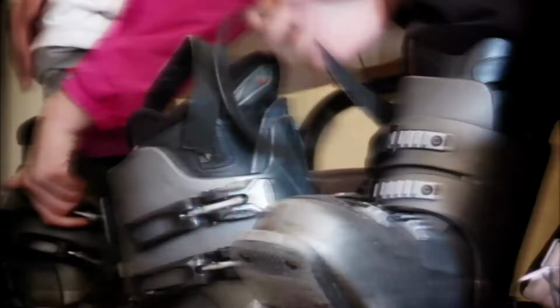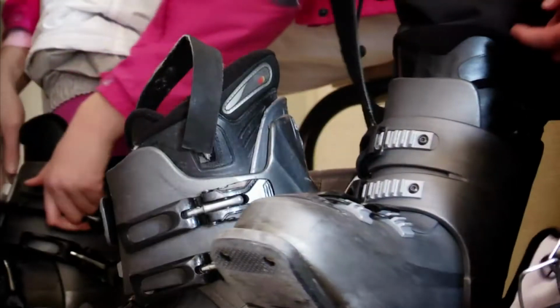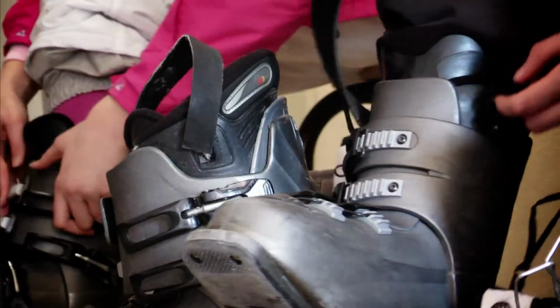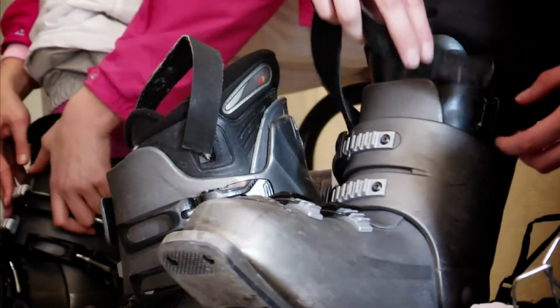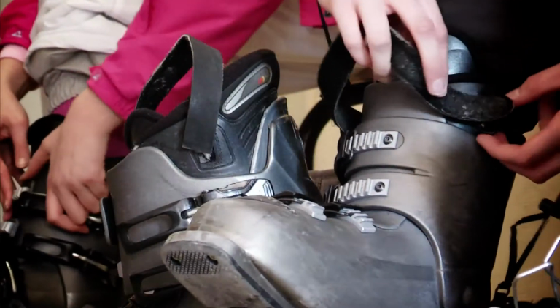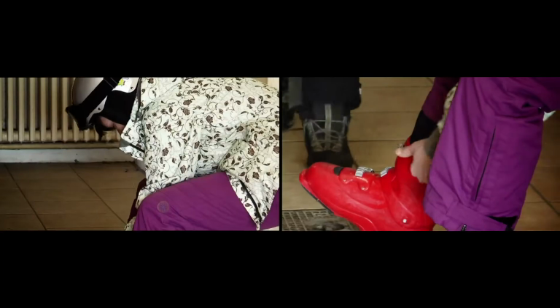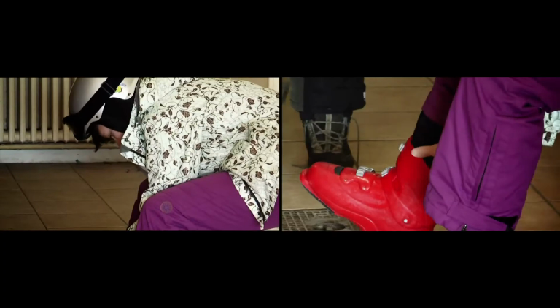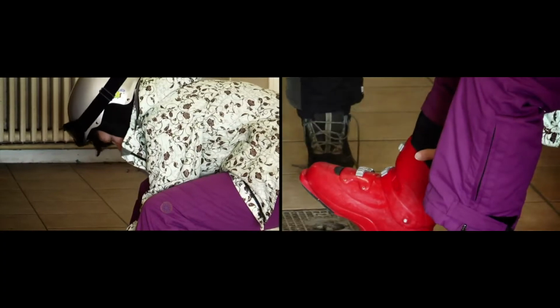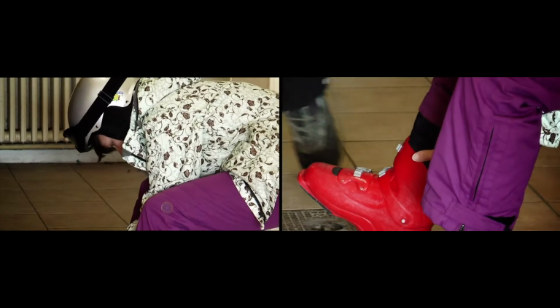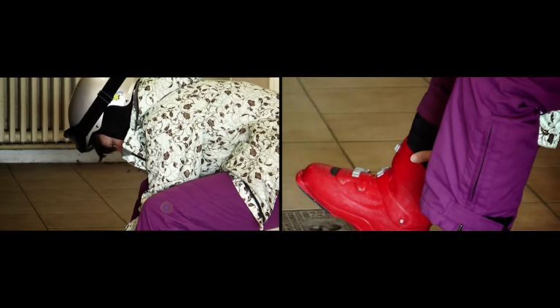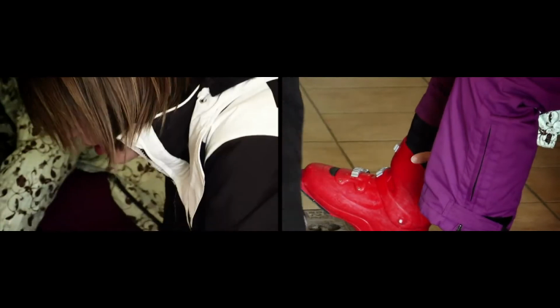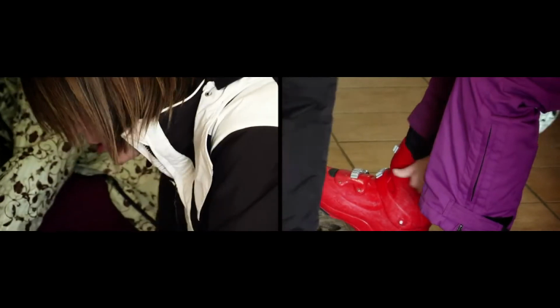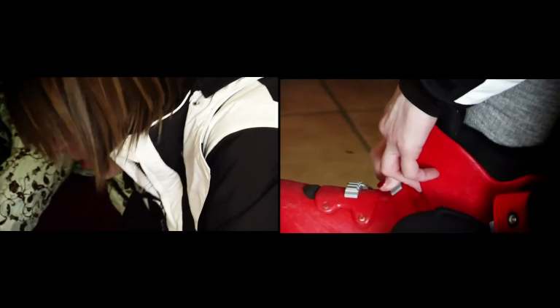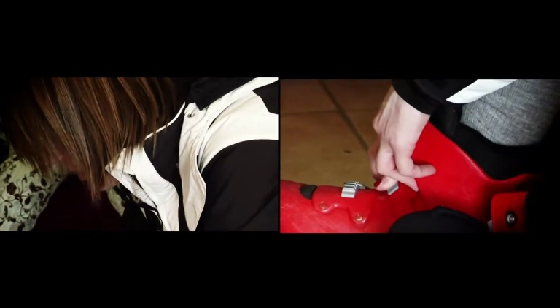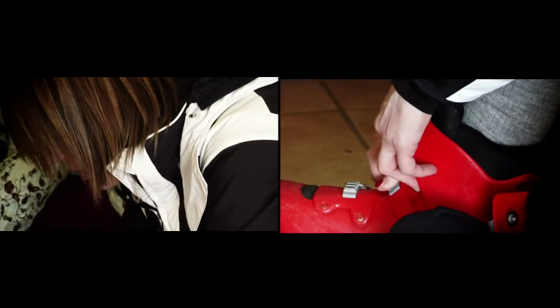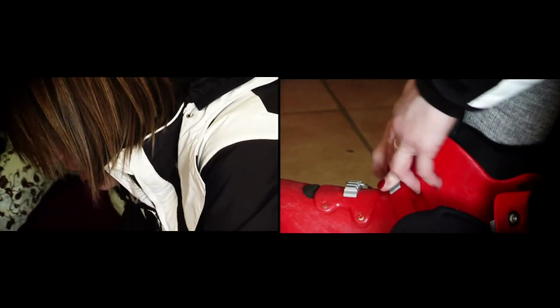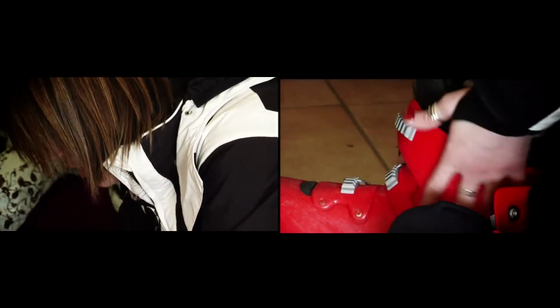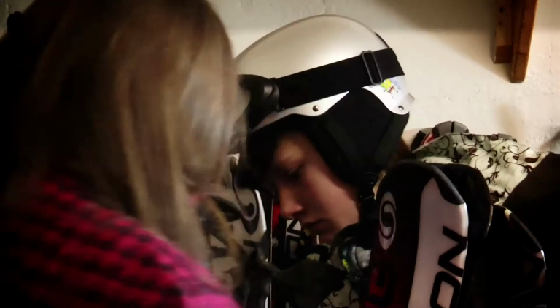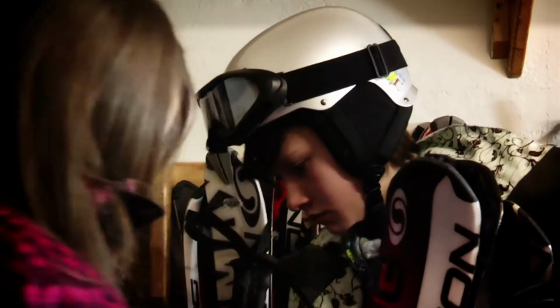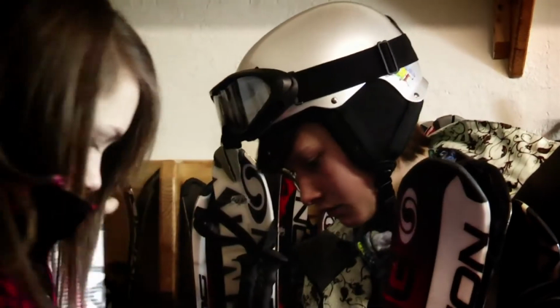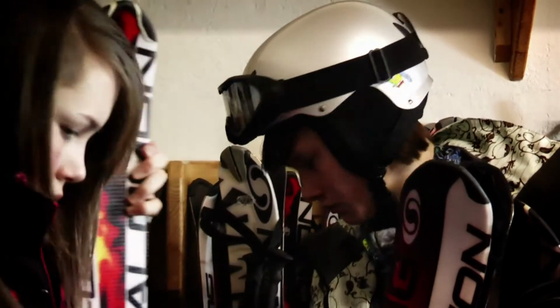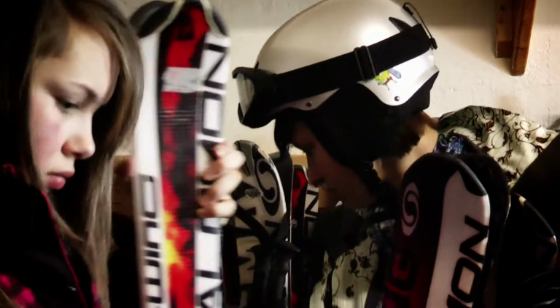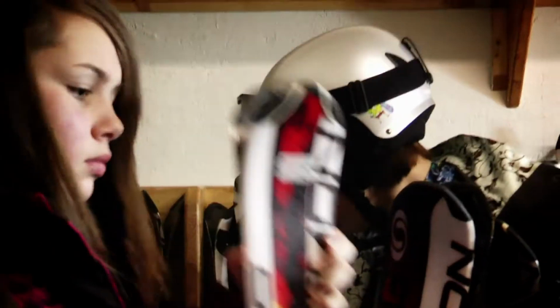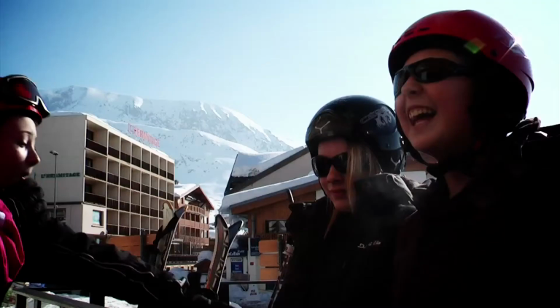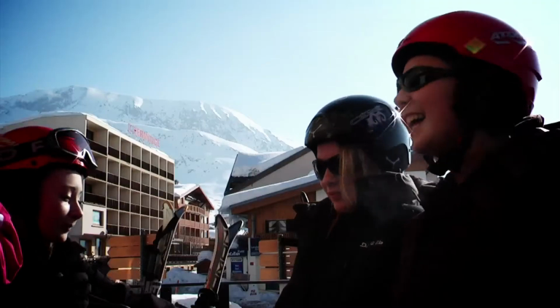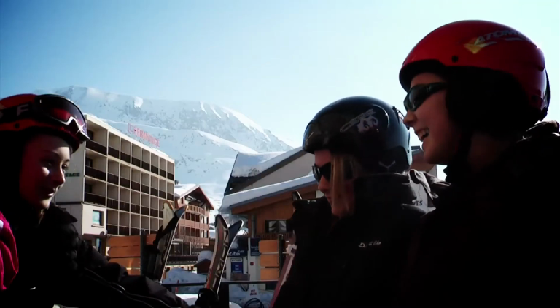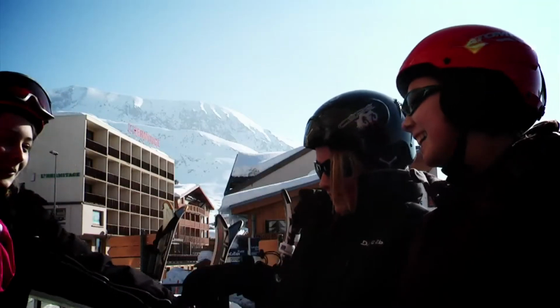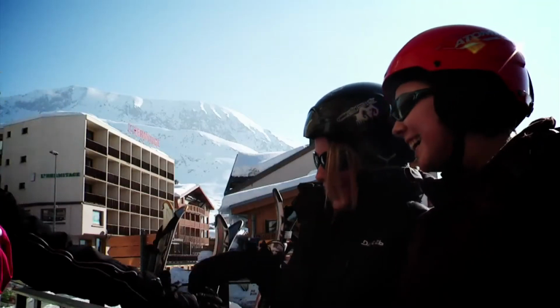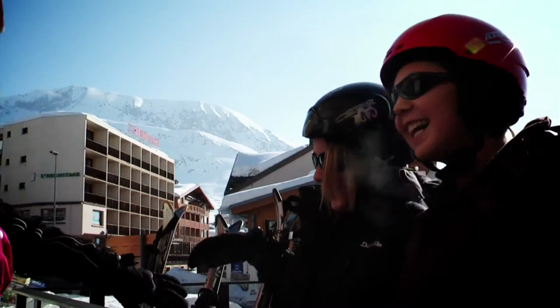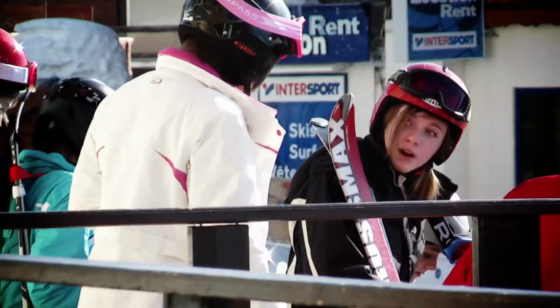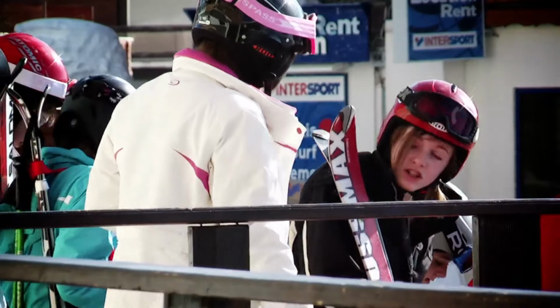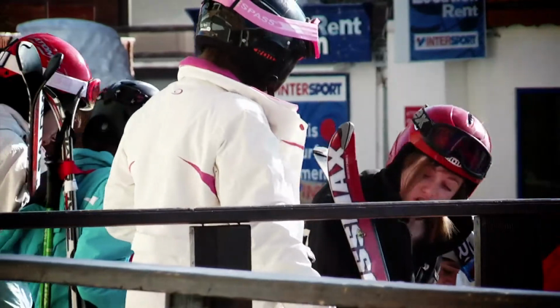The ski fit is done in the comfort of the club hotel on the day of your arrival, so you can maximise your ski time the following morning.